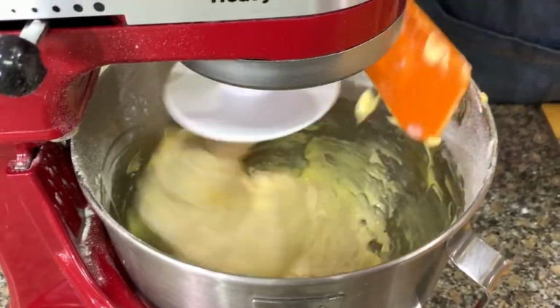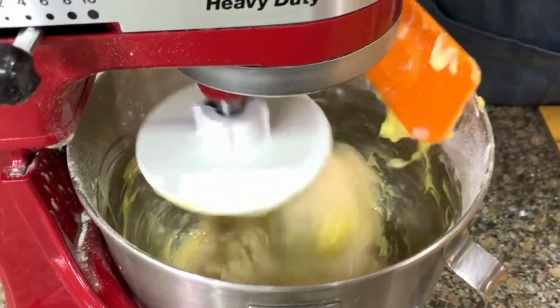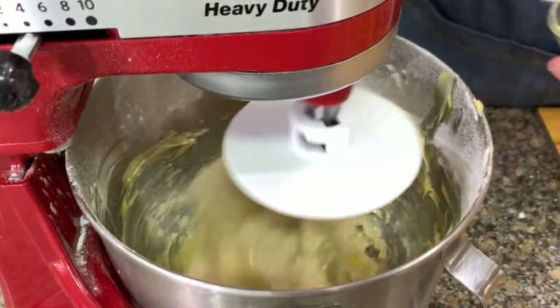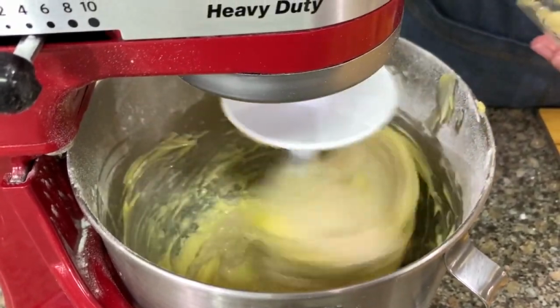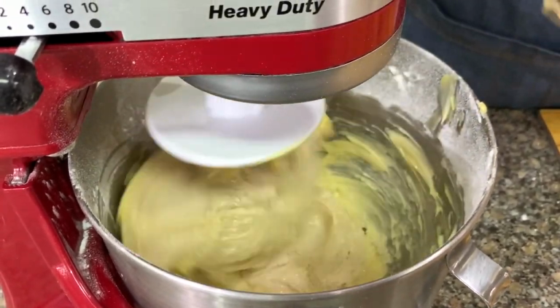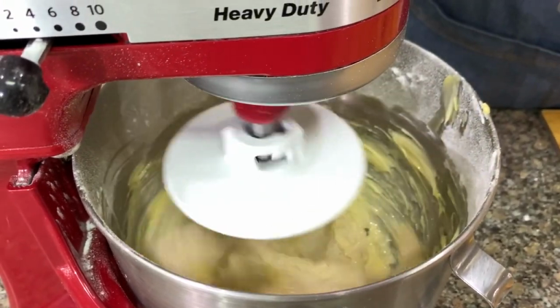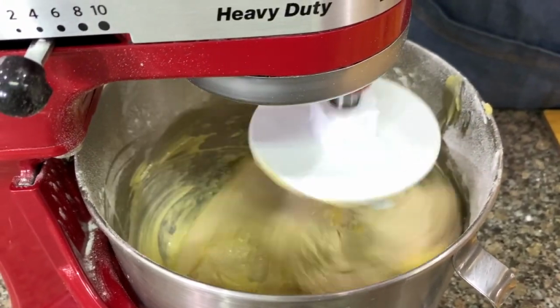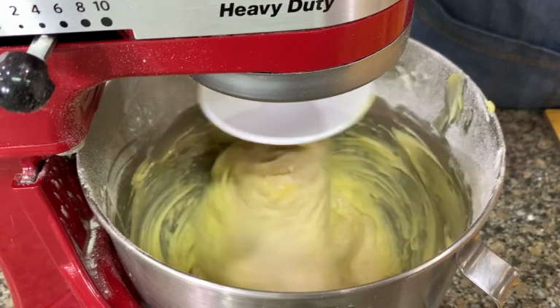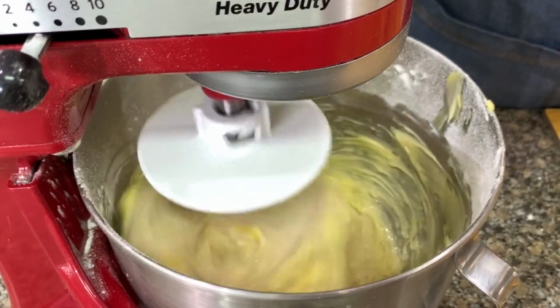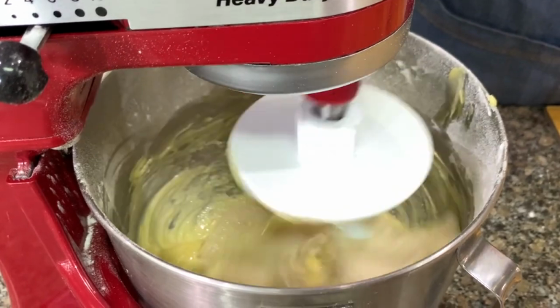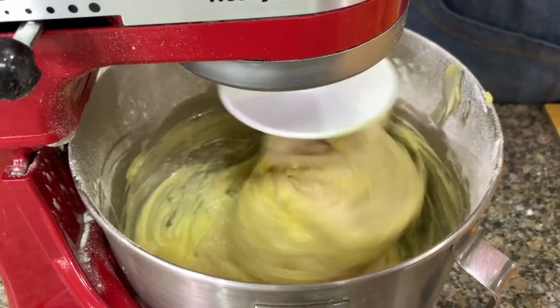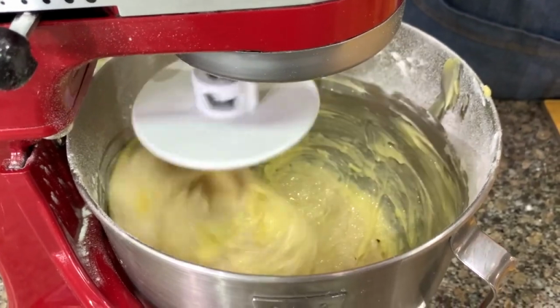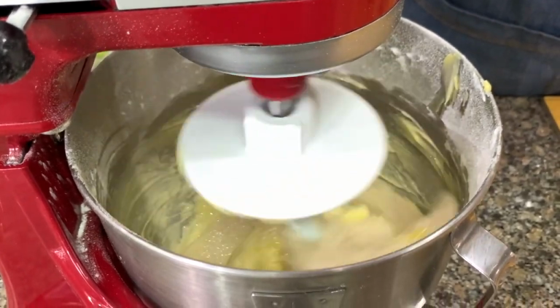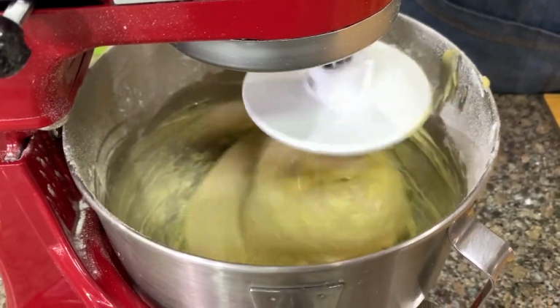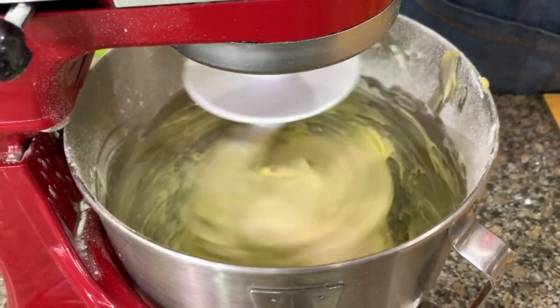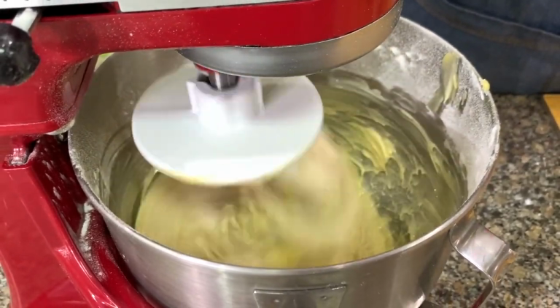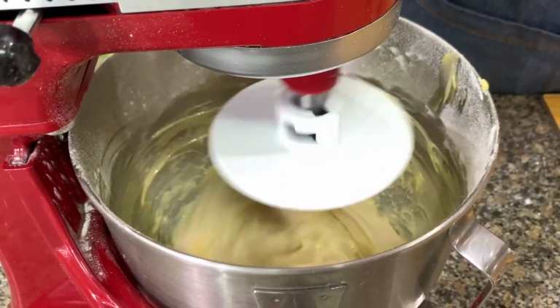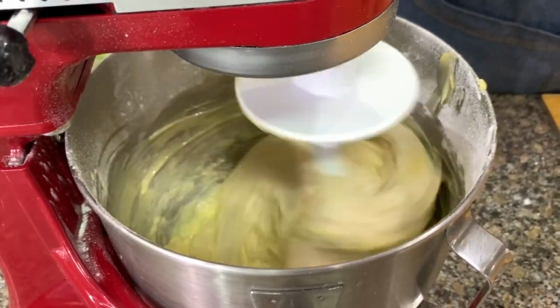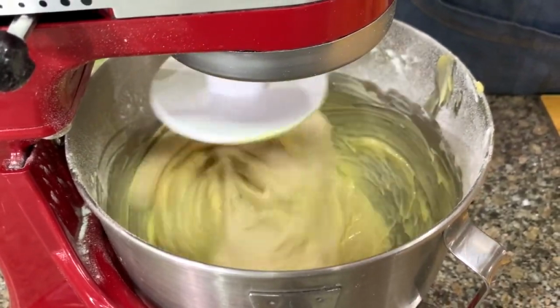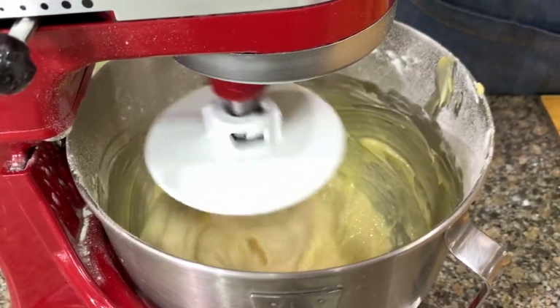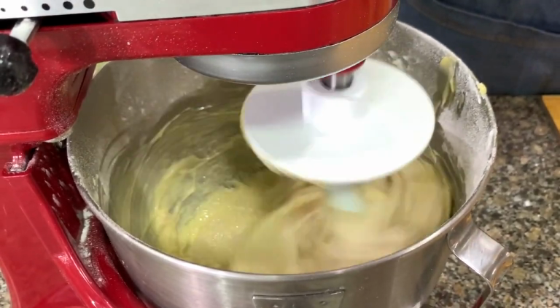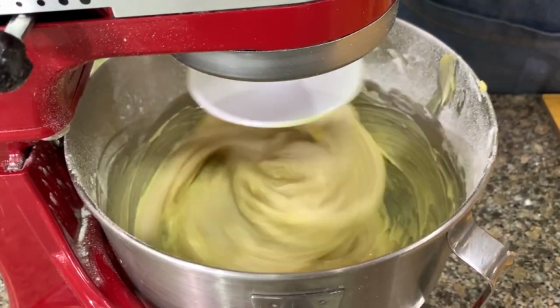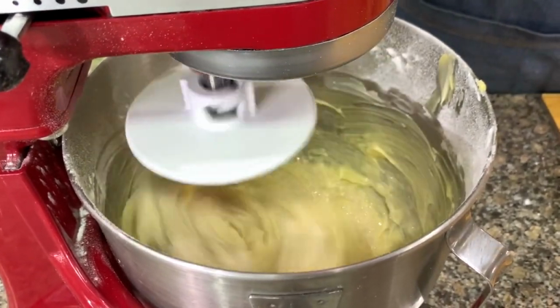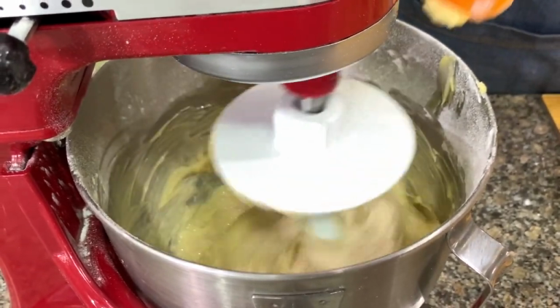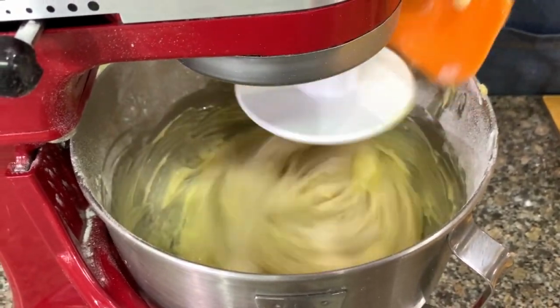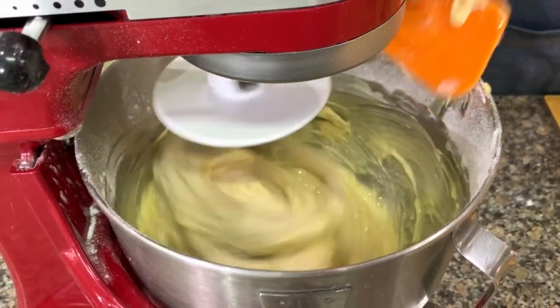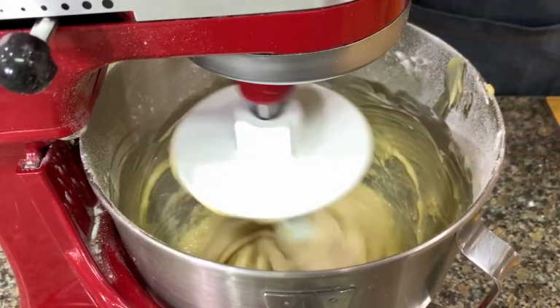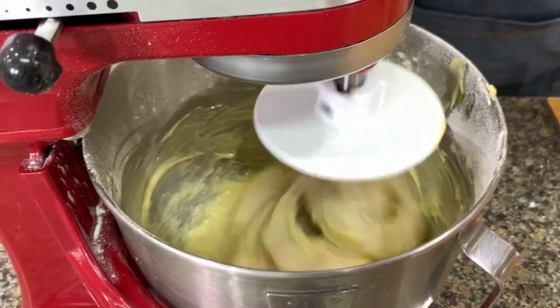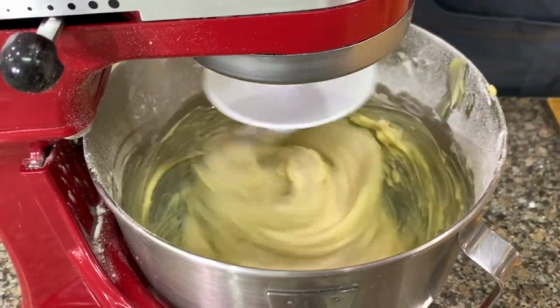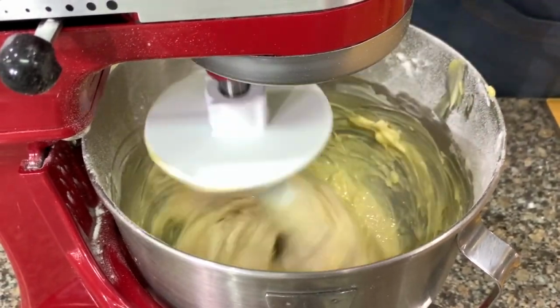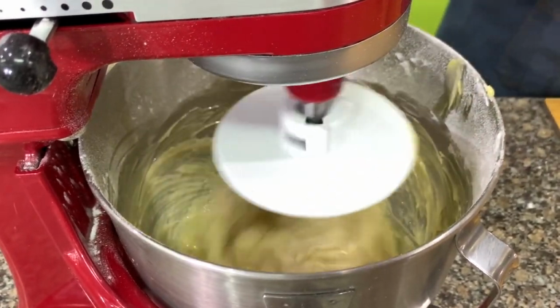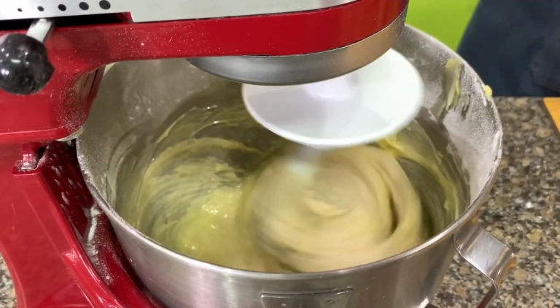Then add the all-purpose flour. I just put the salt on top. After one or two minutes you will see that it has formed a dough, so I'm going to add the butter now.